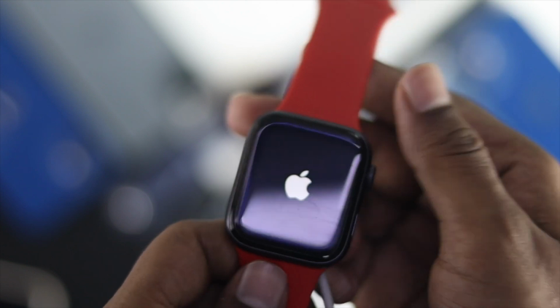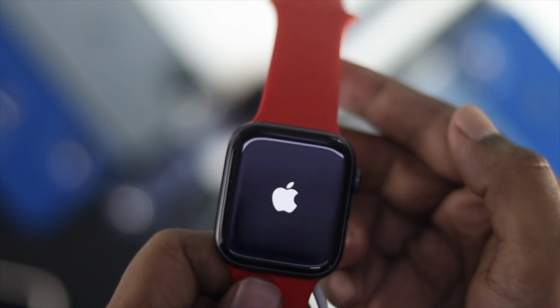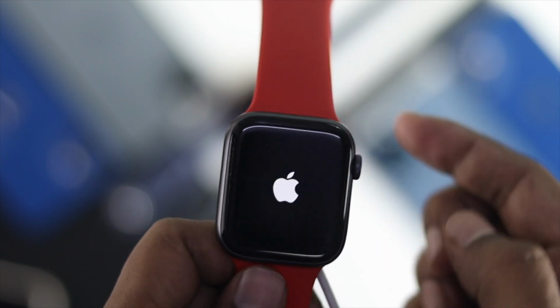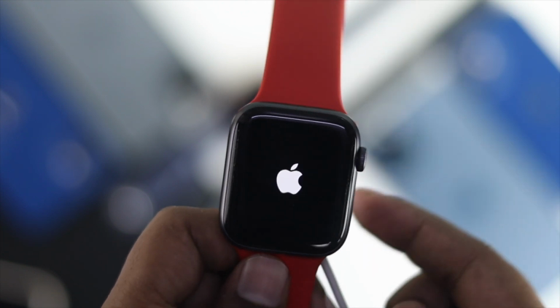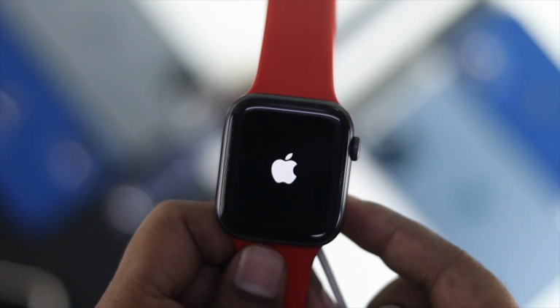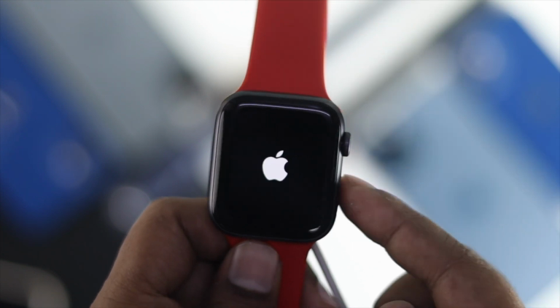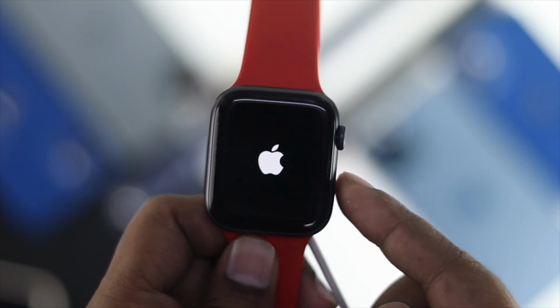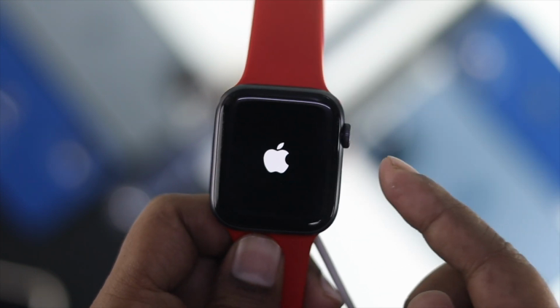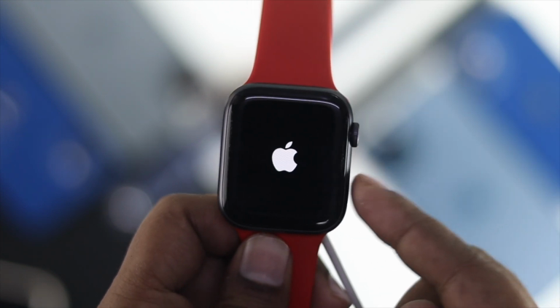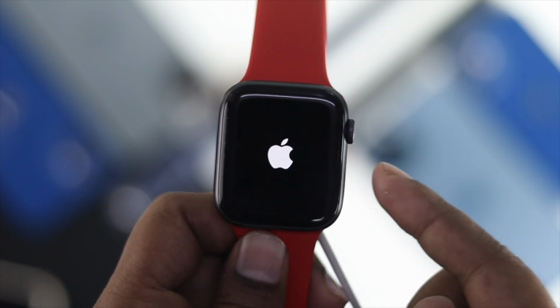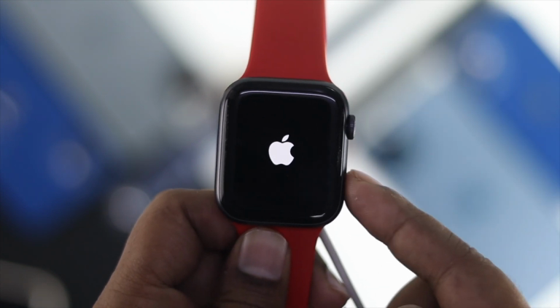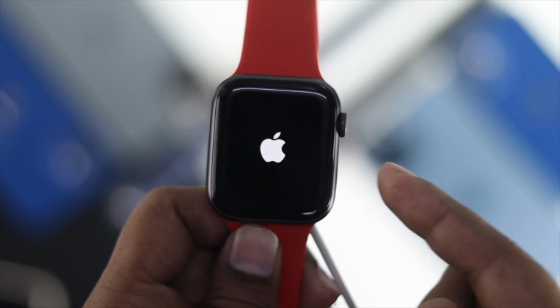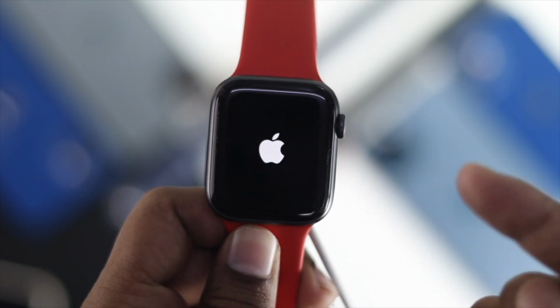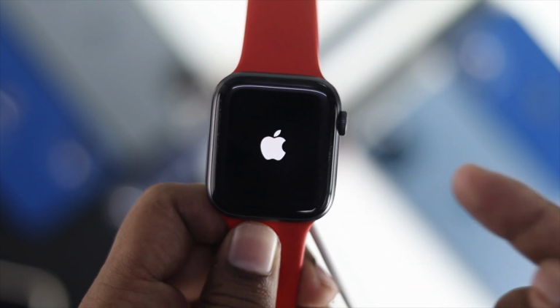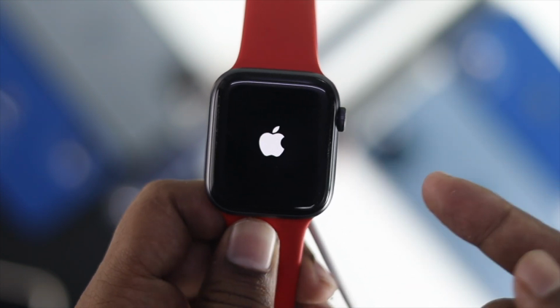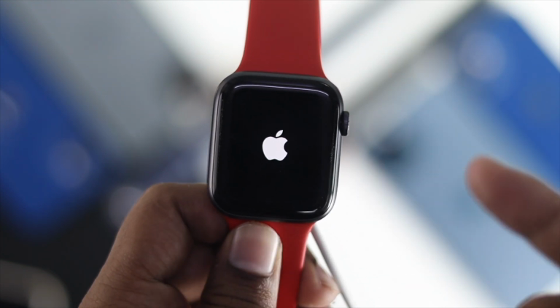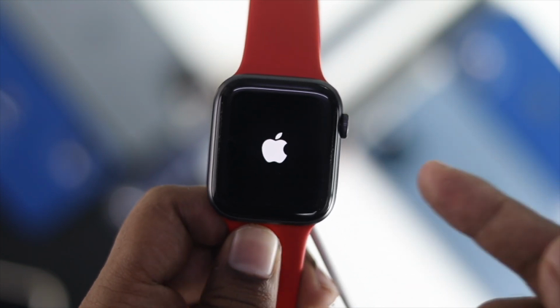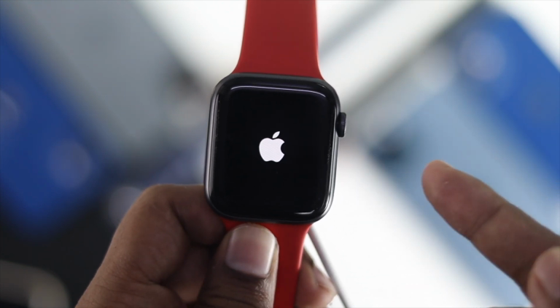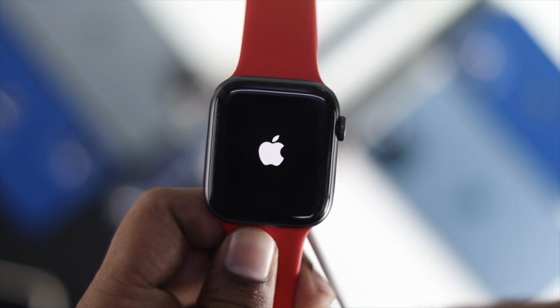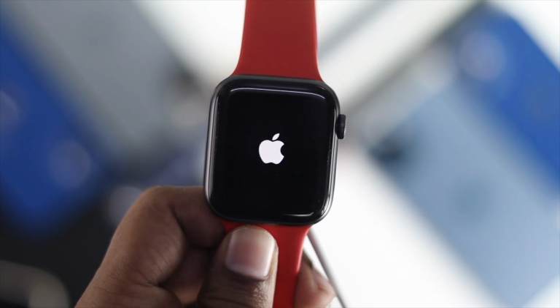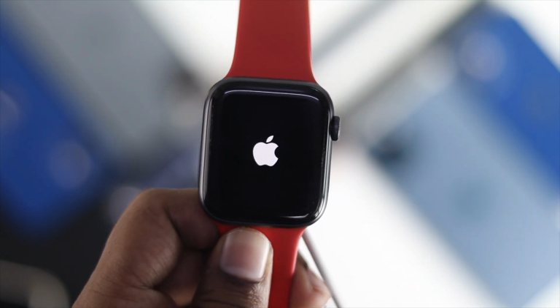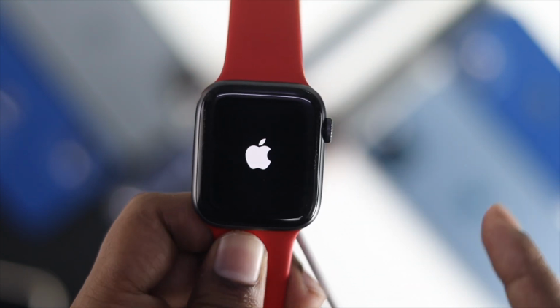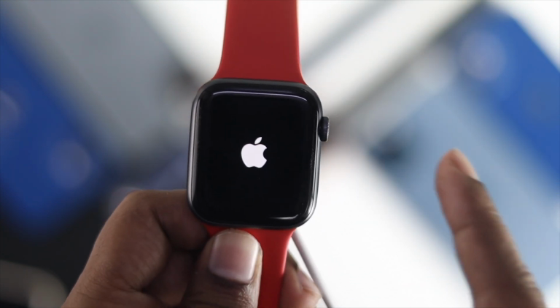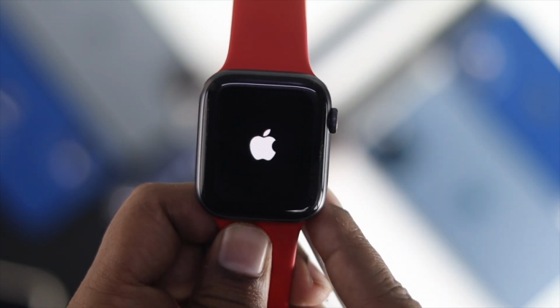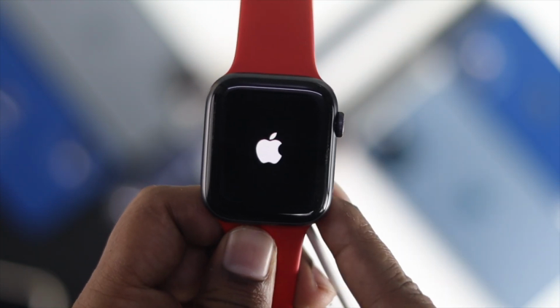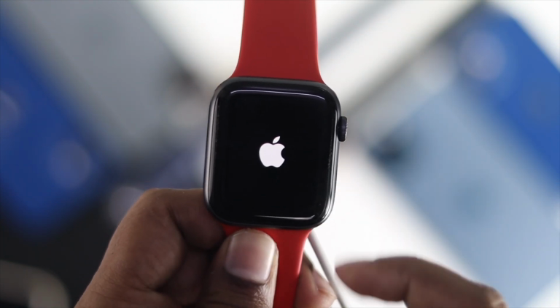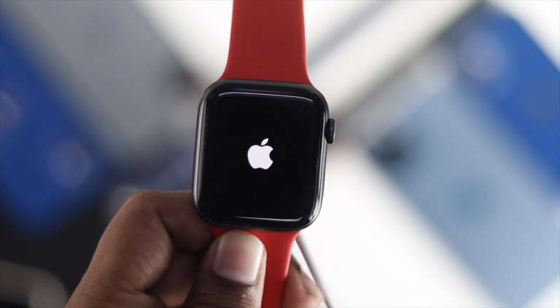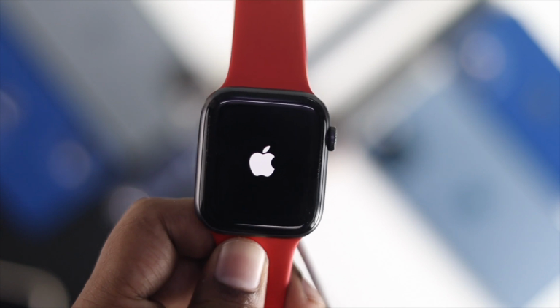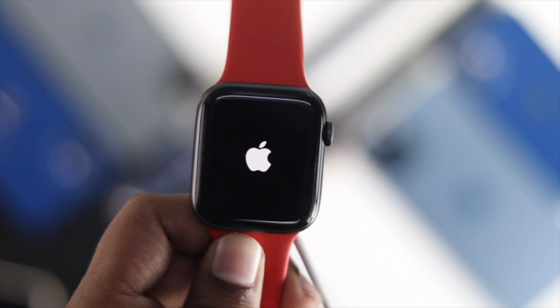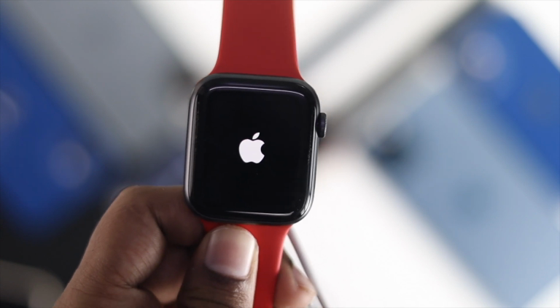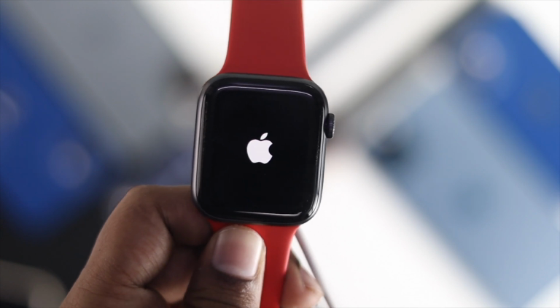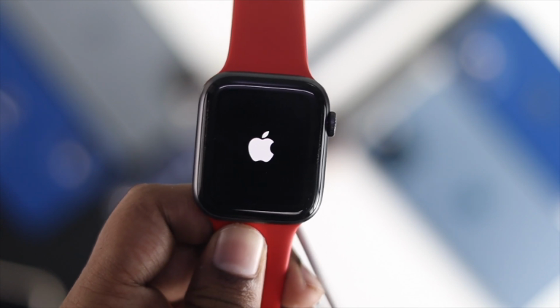Once you see the Apple logo, go ahead and release the buttons and see whether your Apple Watch gets back to work or not. If not, don't worry — you still have two more processes to check.